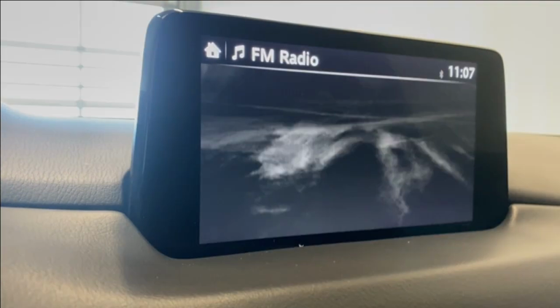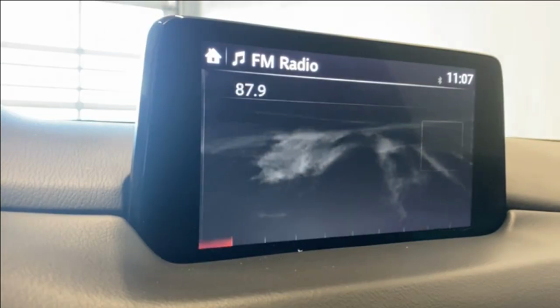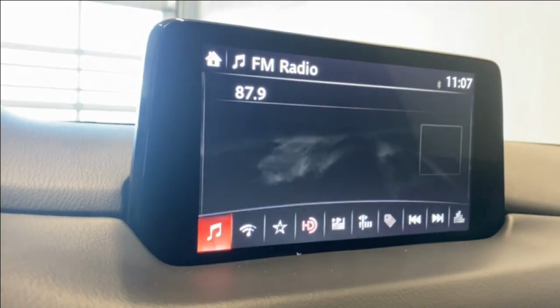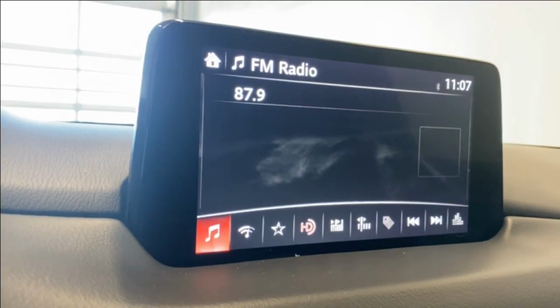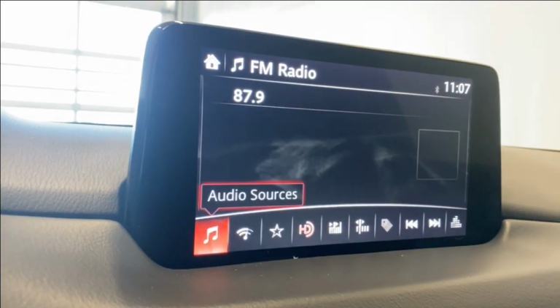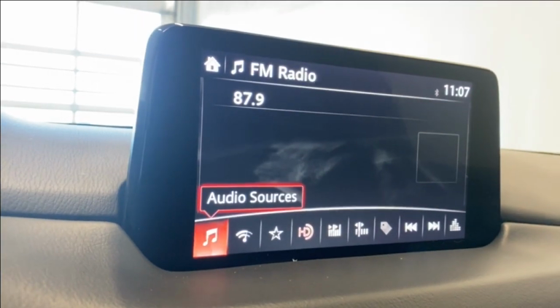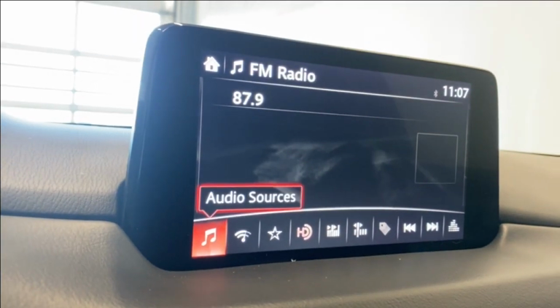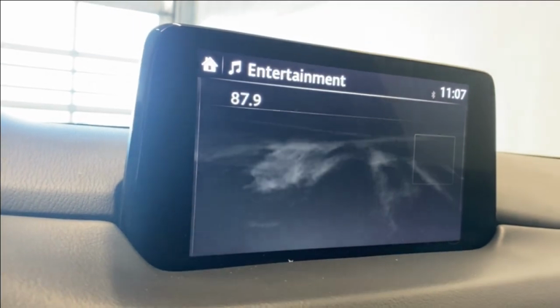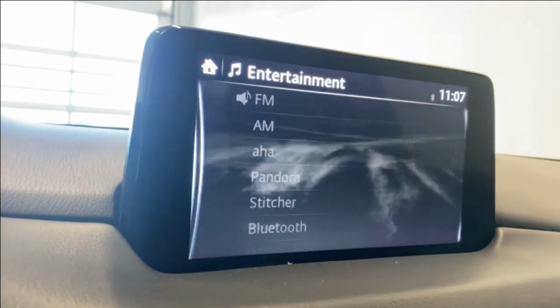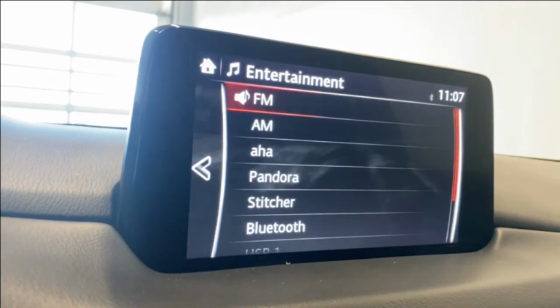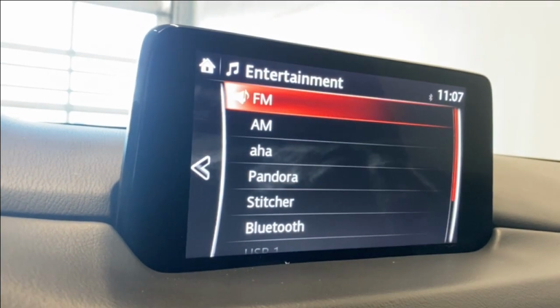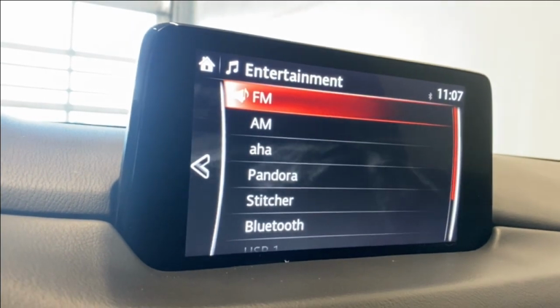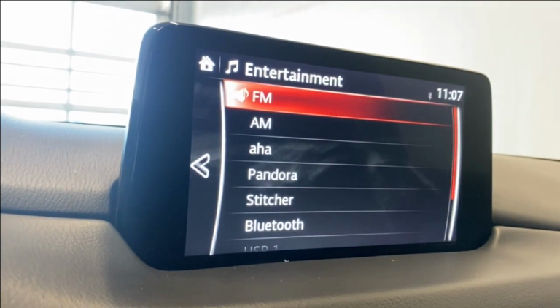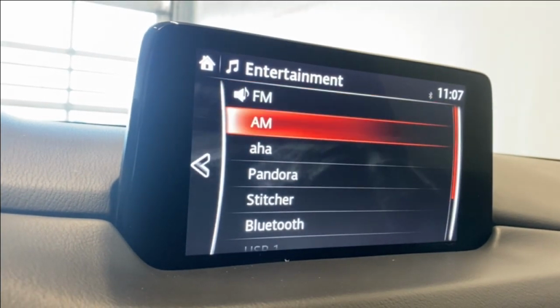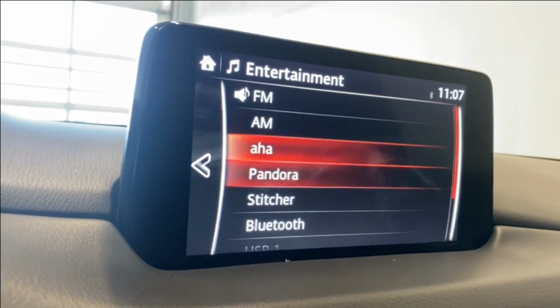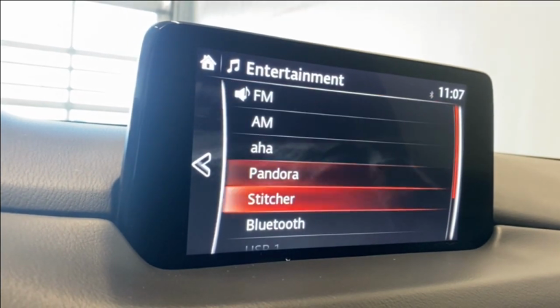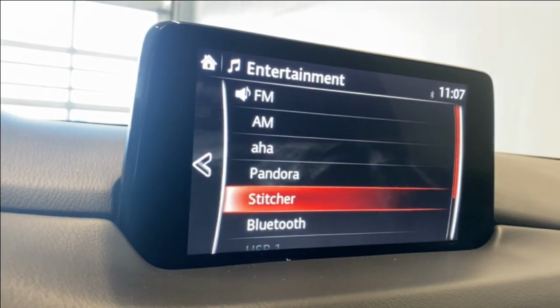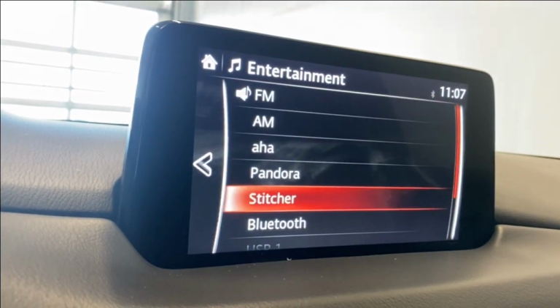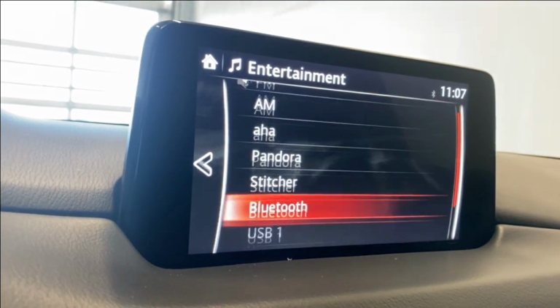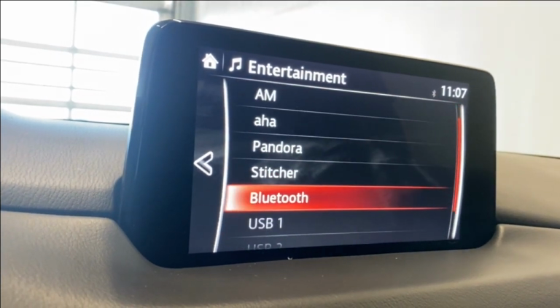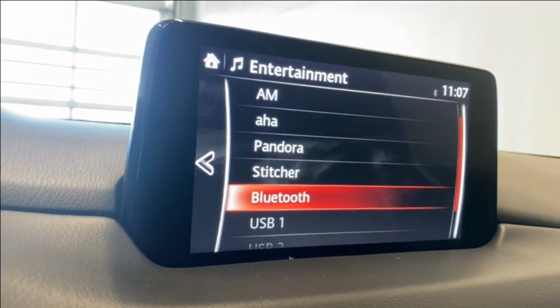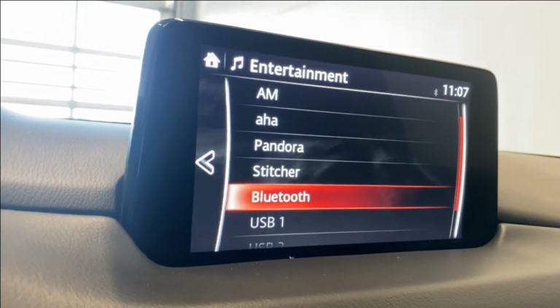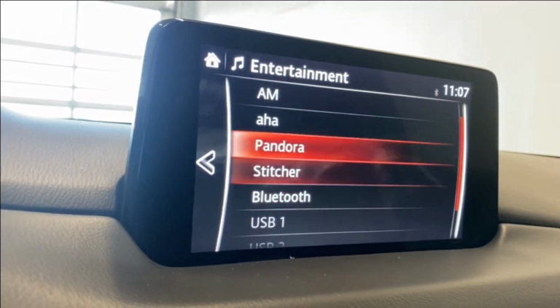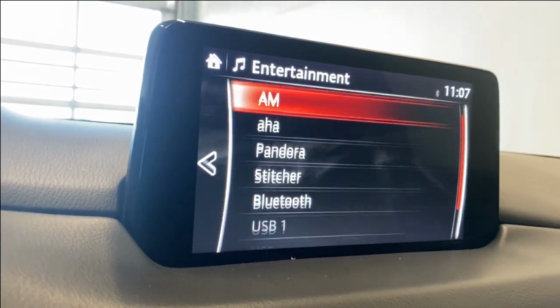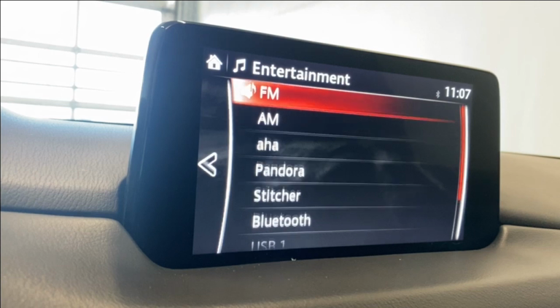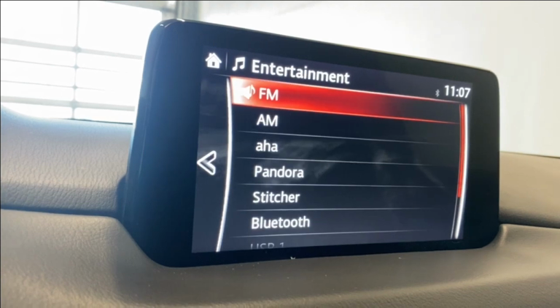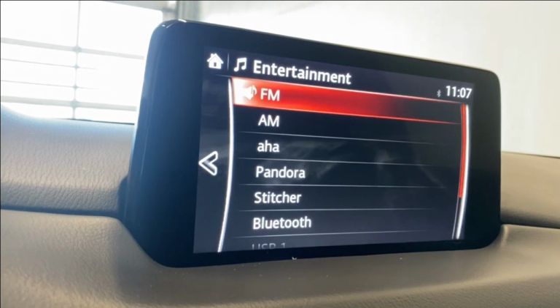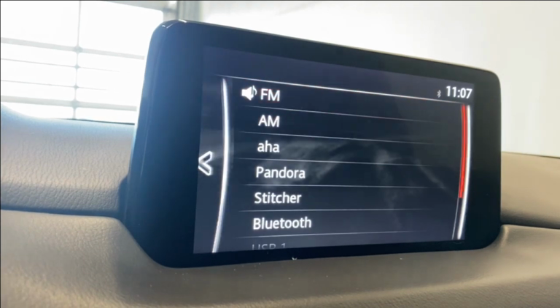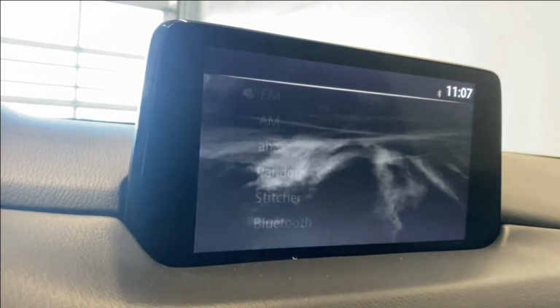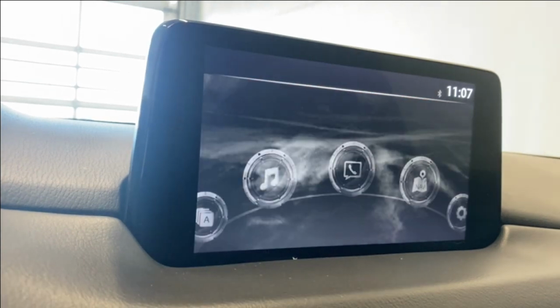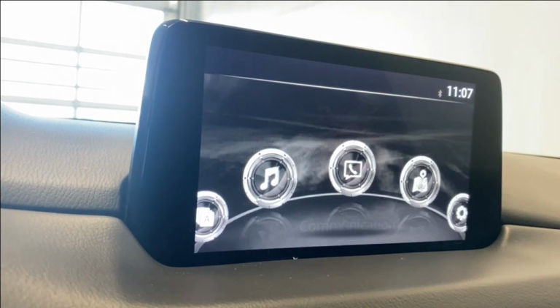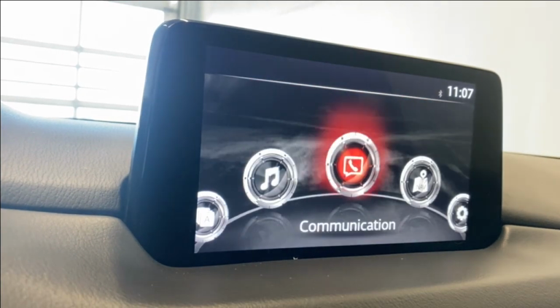Entertainment. Under audio sources, we have FM, AM, AHA, Pandora, Bluetooth, and a couple of USB inputs there for you.